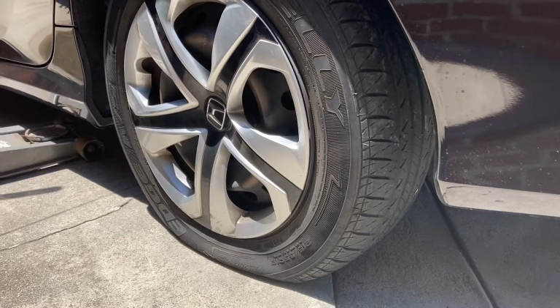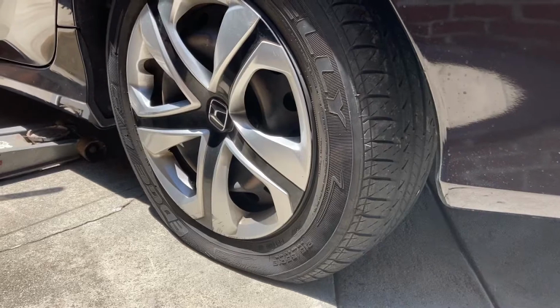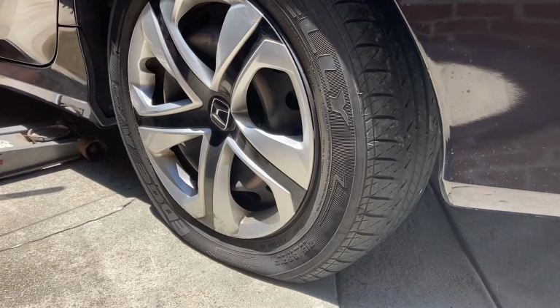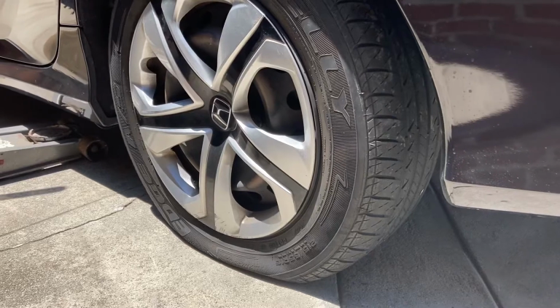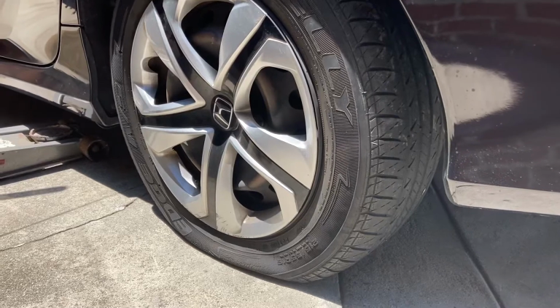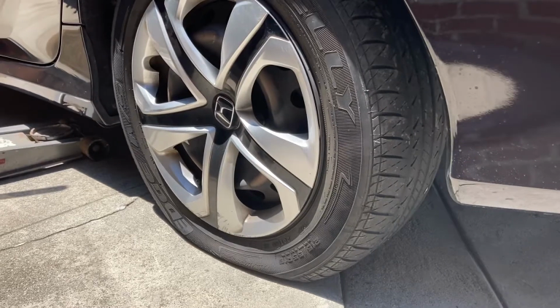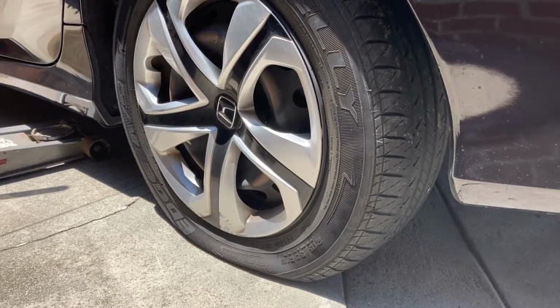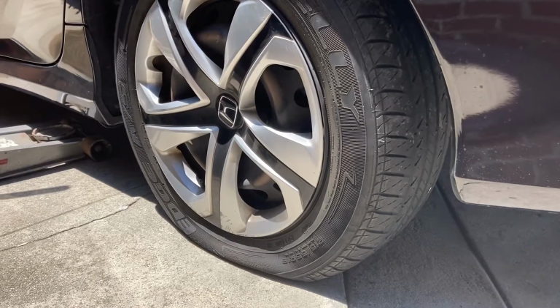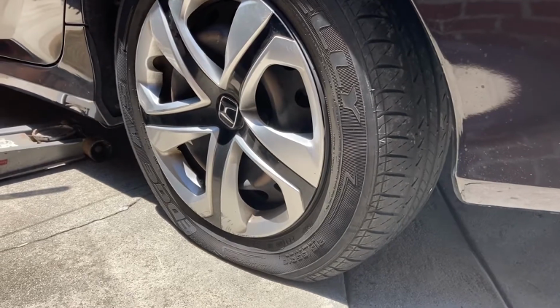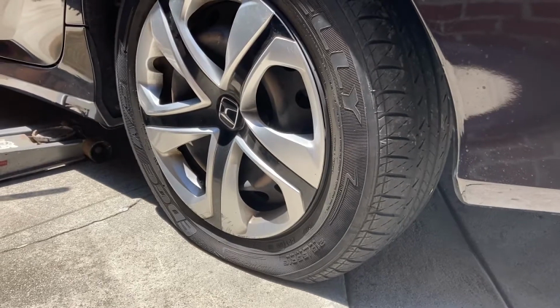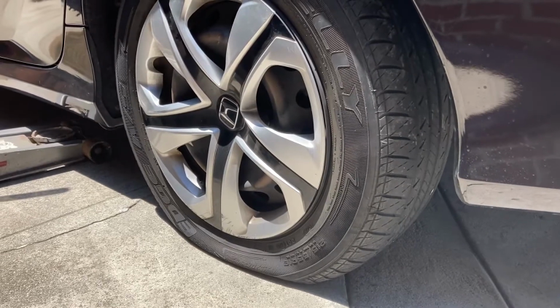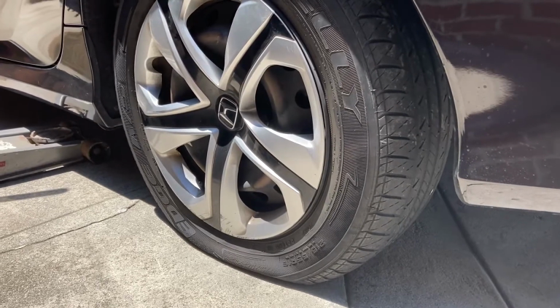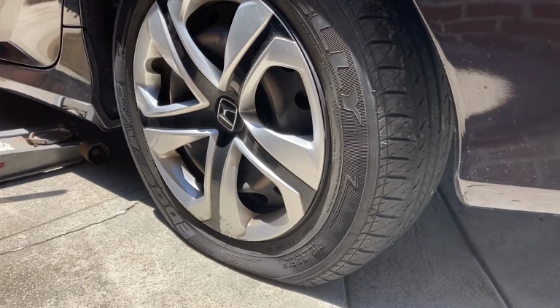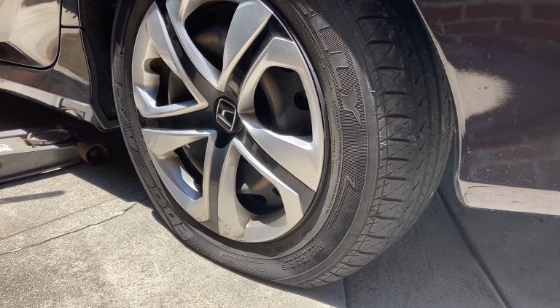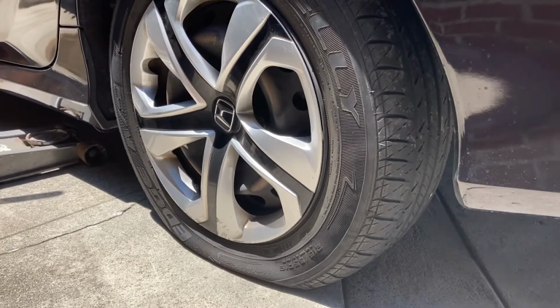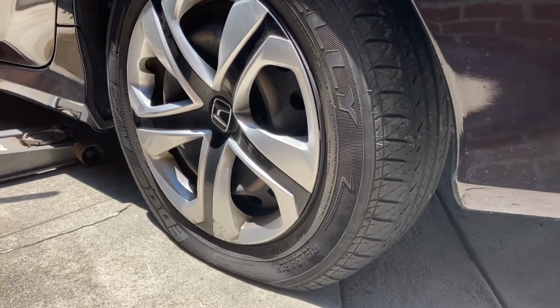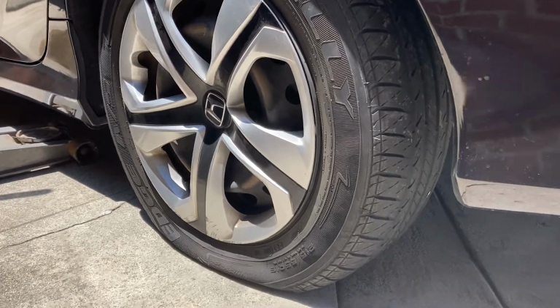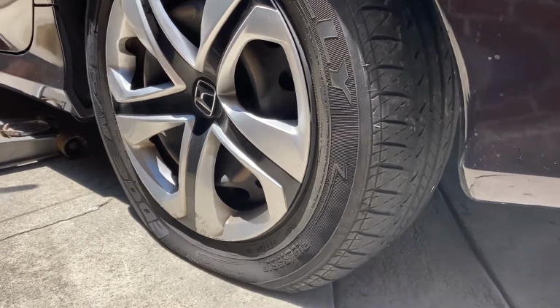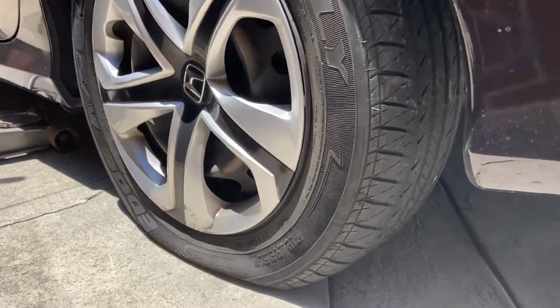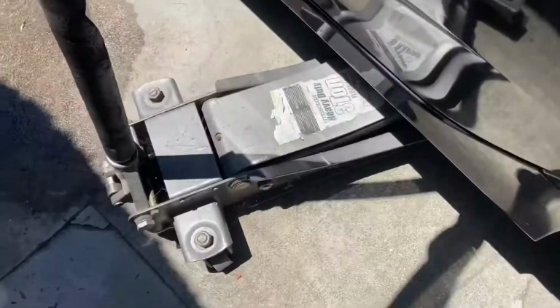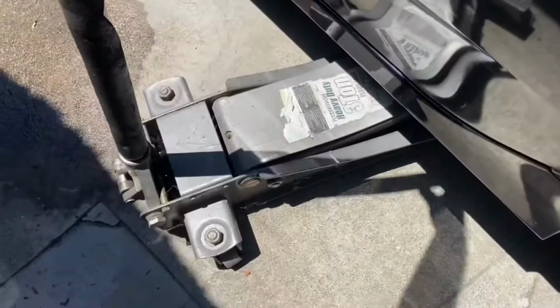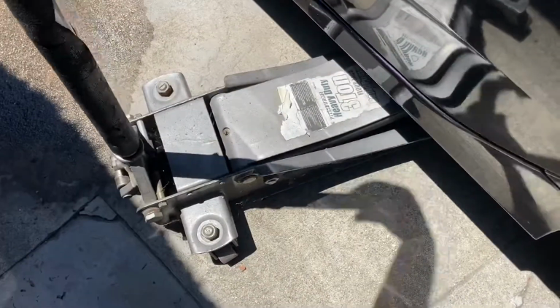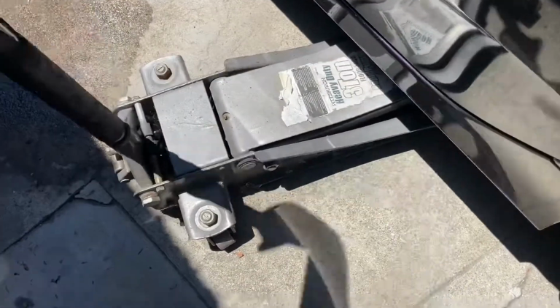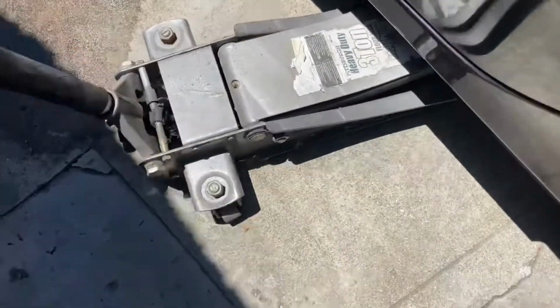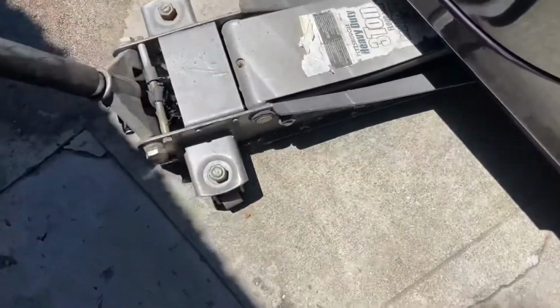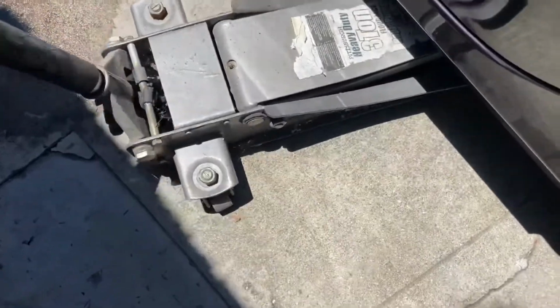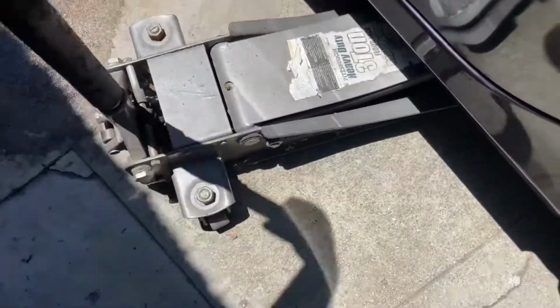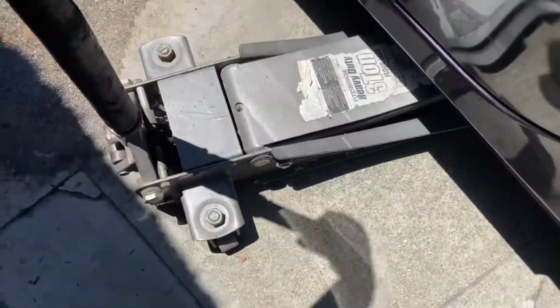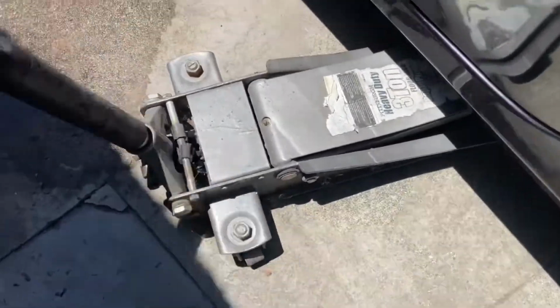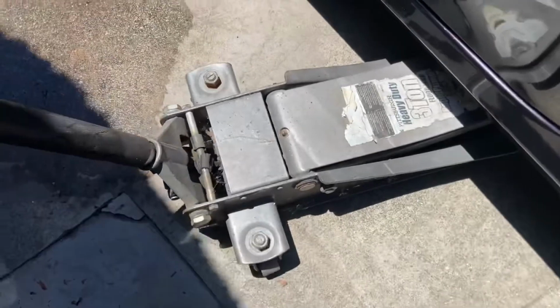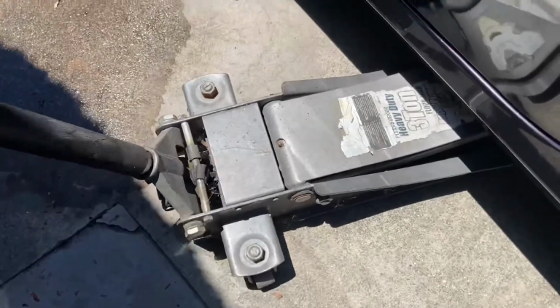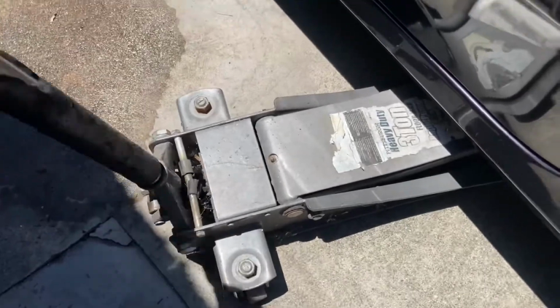Today I'm going to show you how to patch a tire. First, you need to jack up the car.